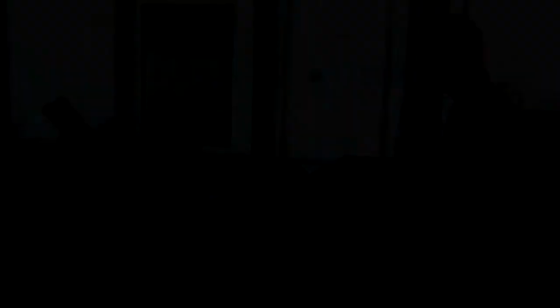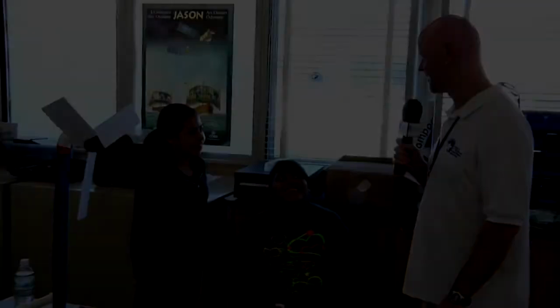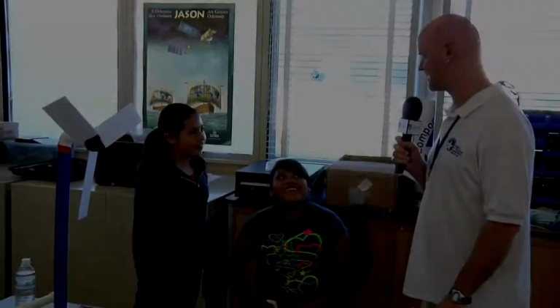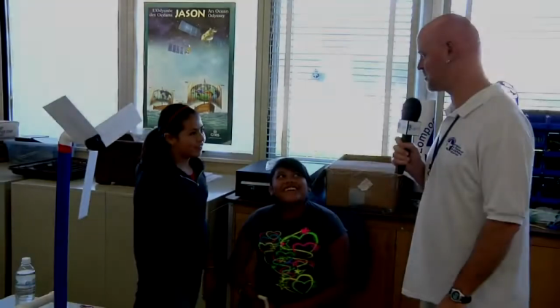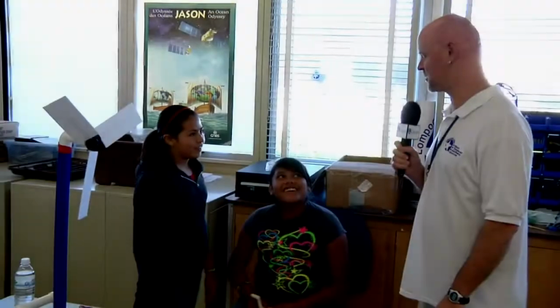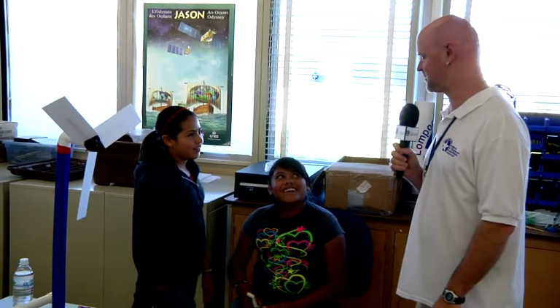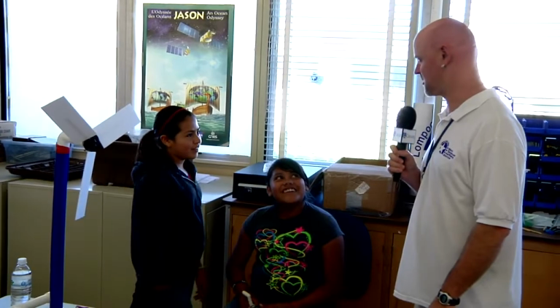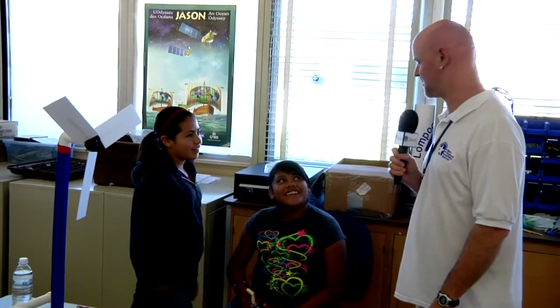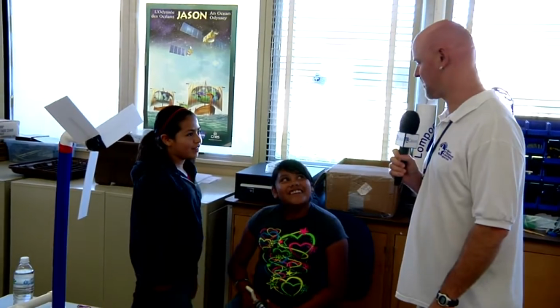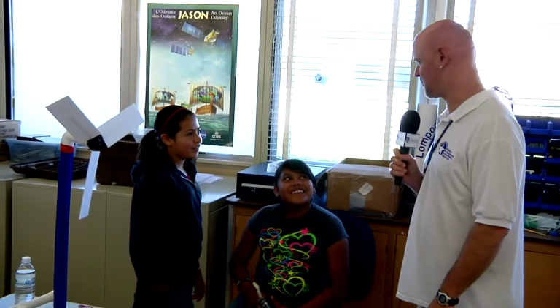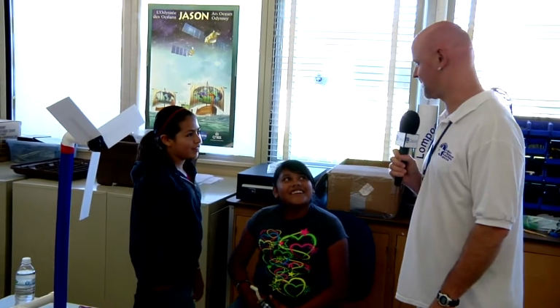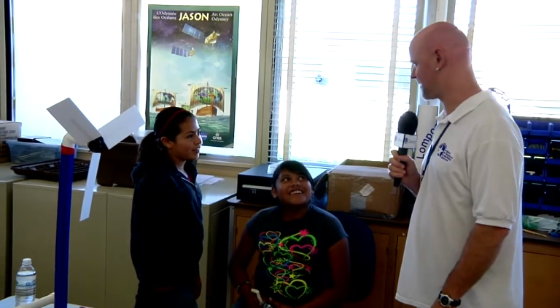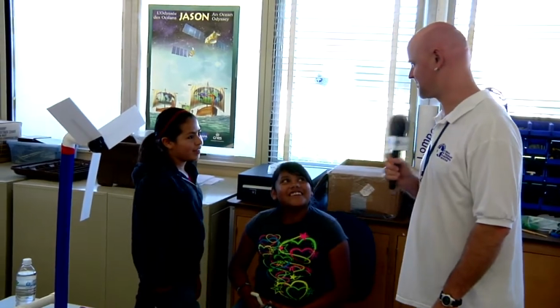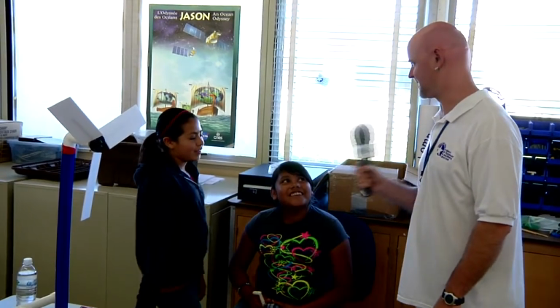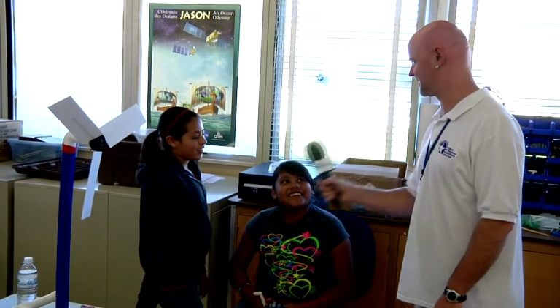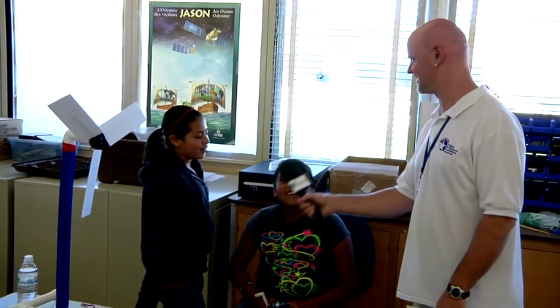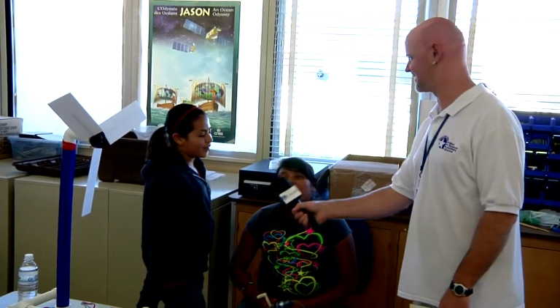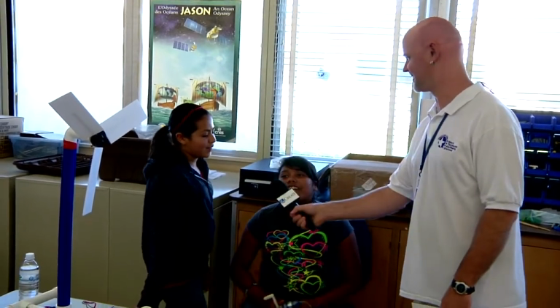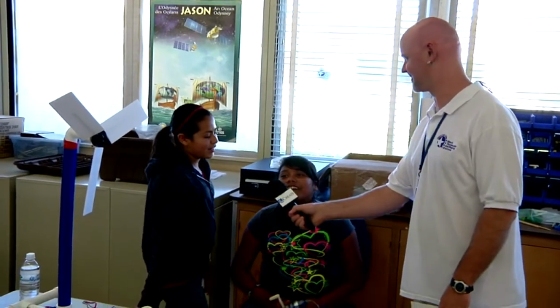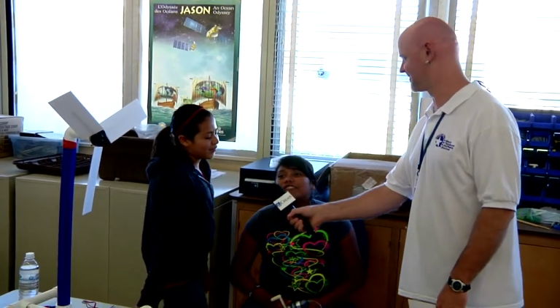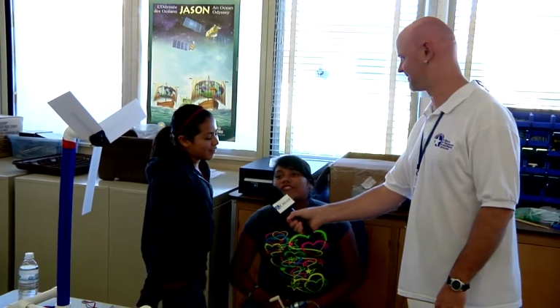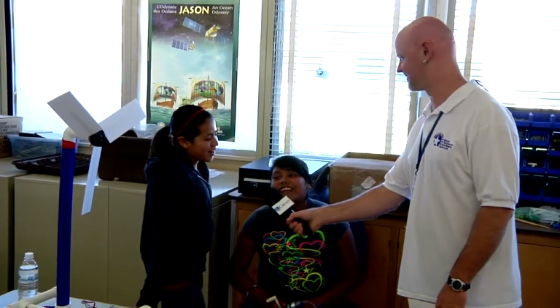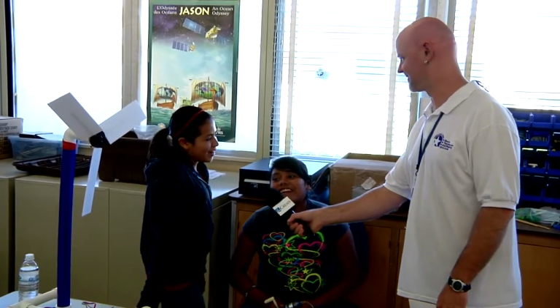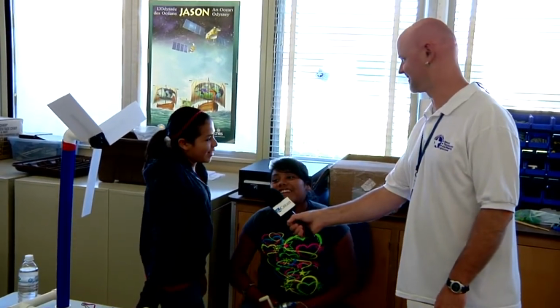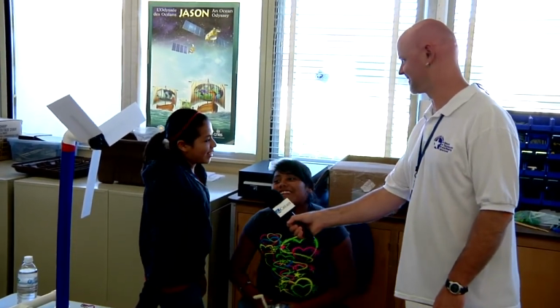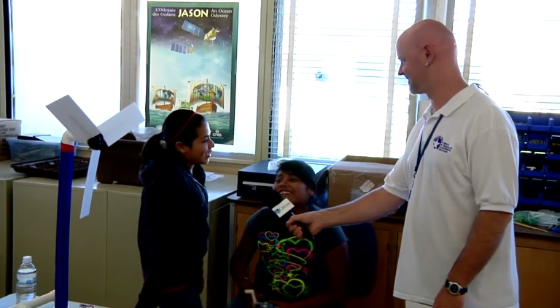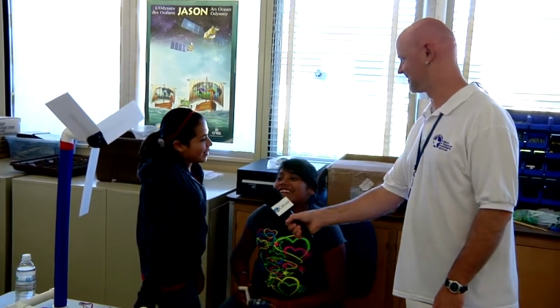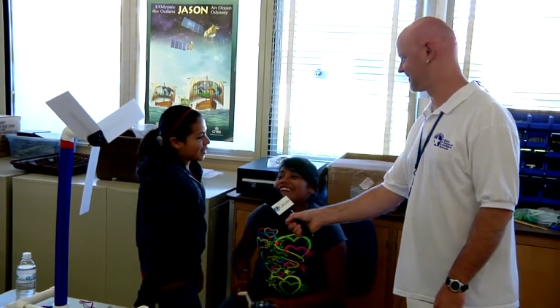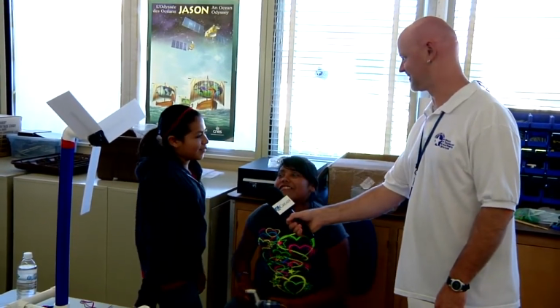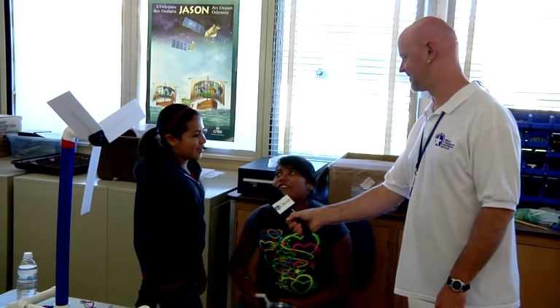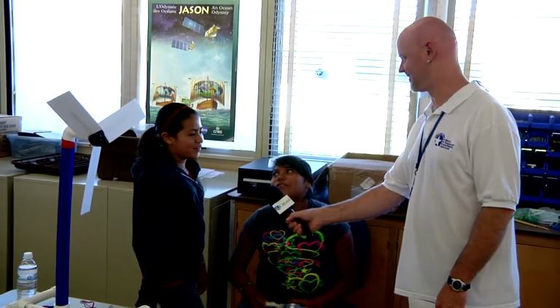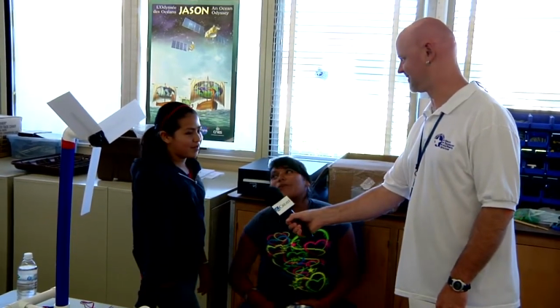Tell me what you've learned about wind energy. It's free, clean, and renewable.